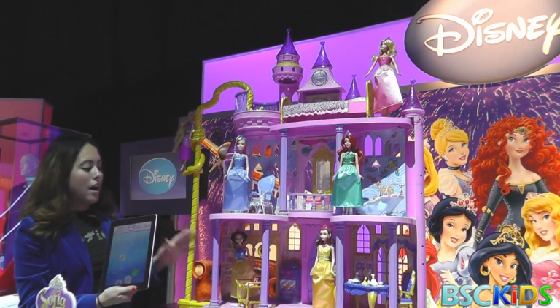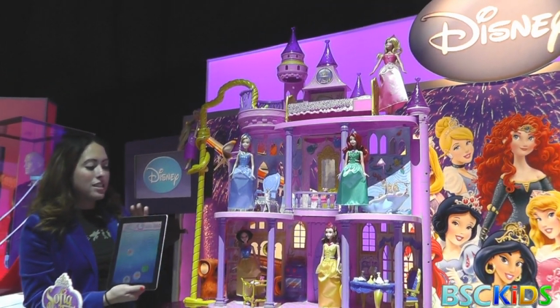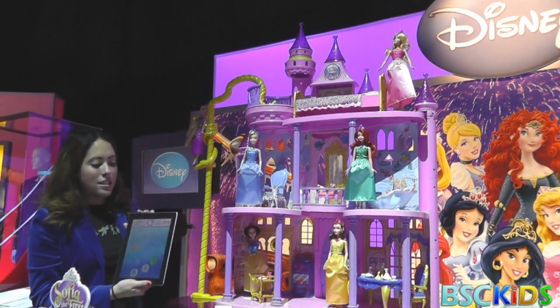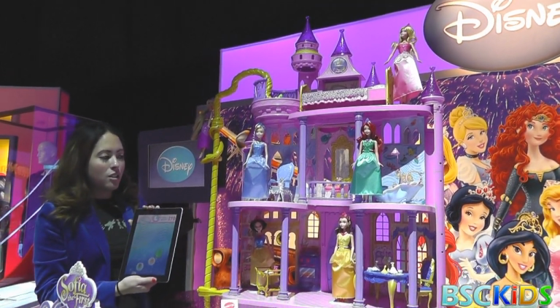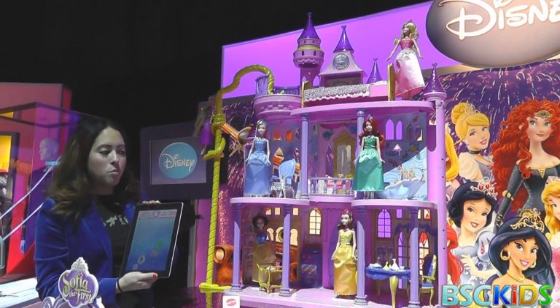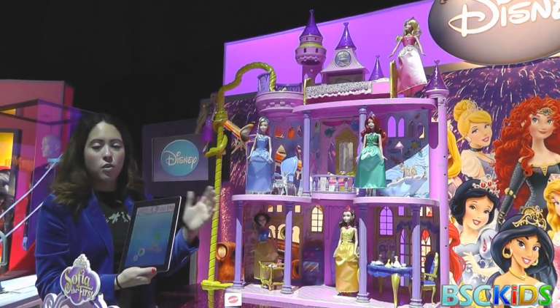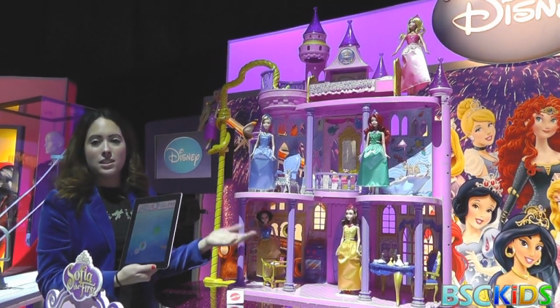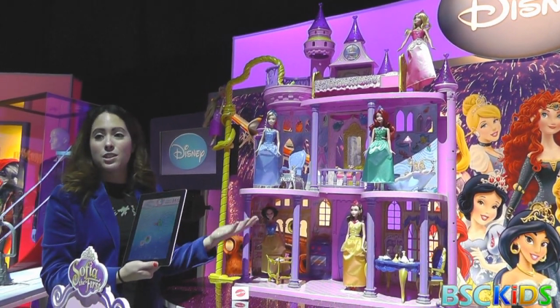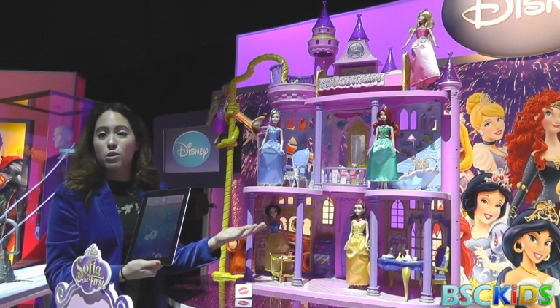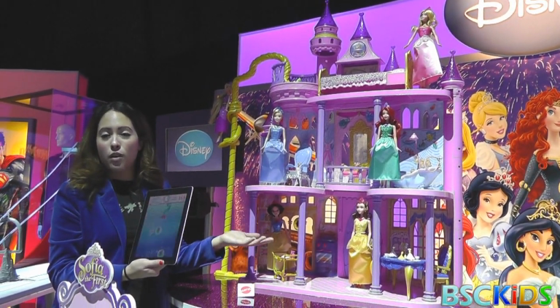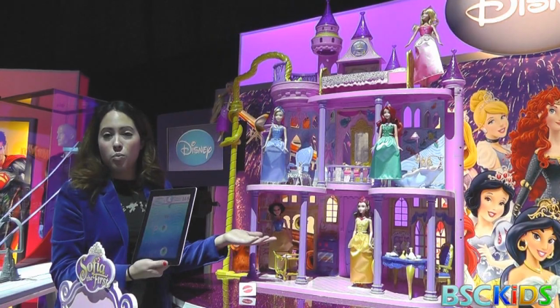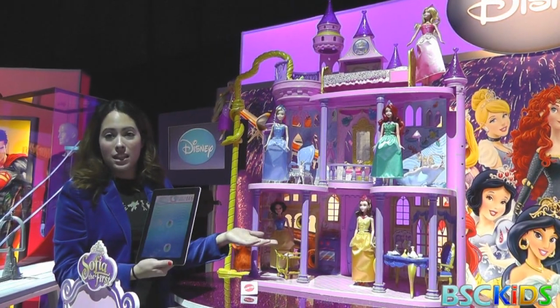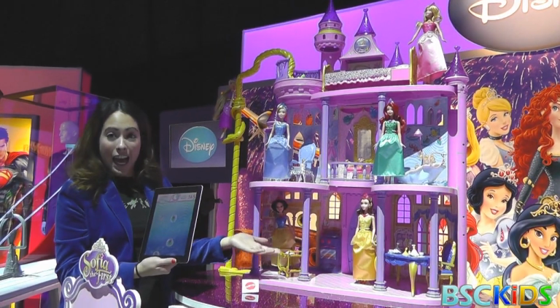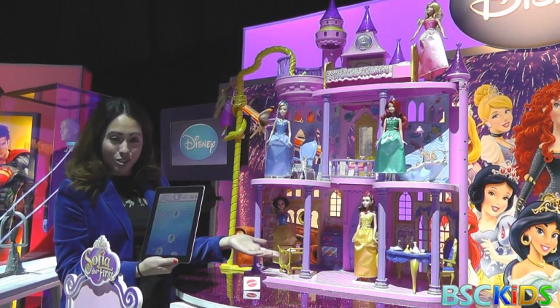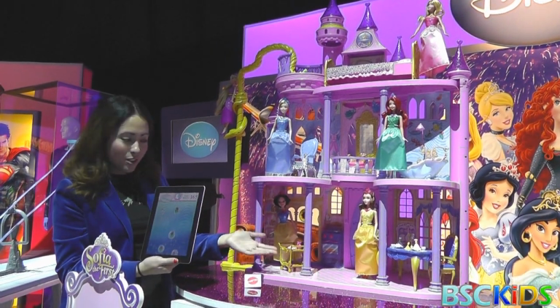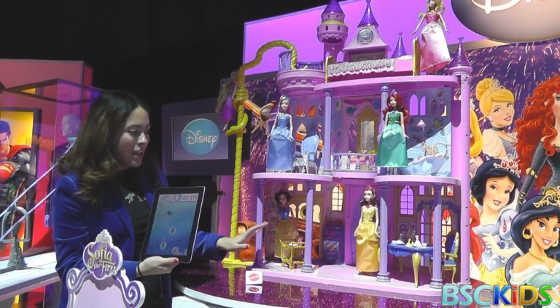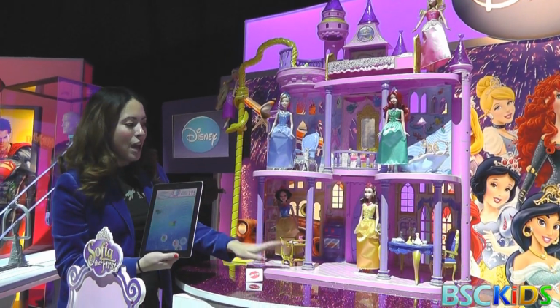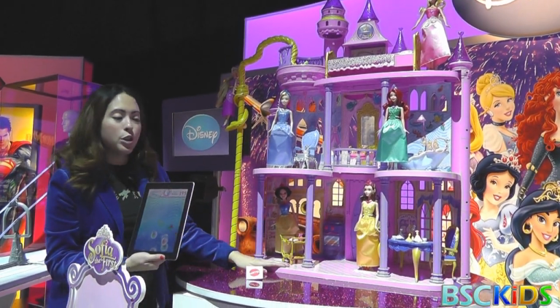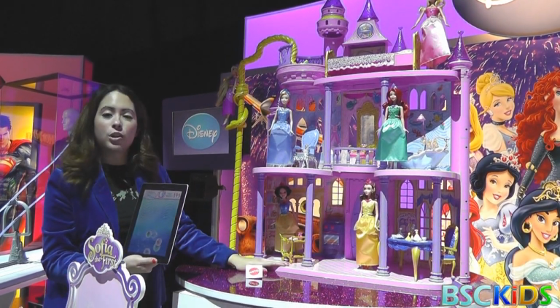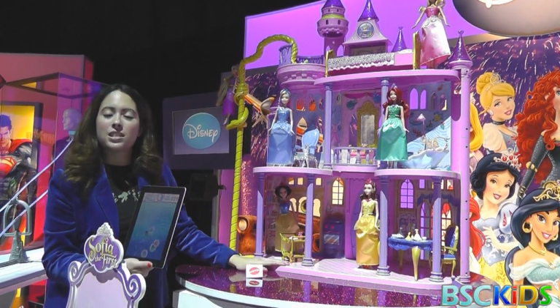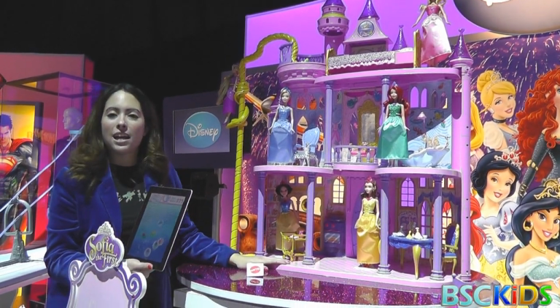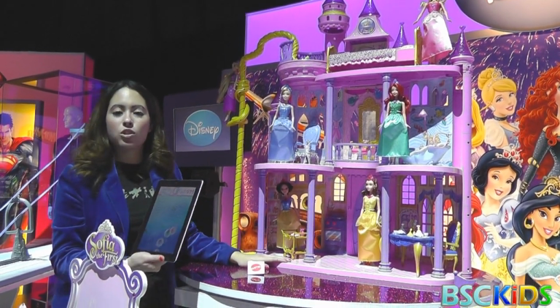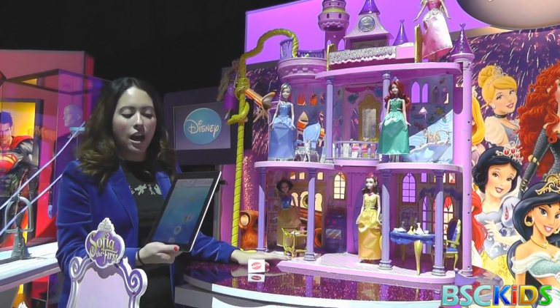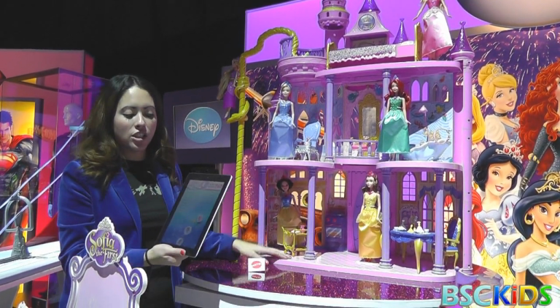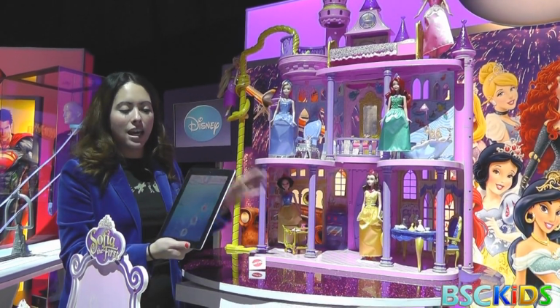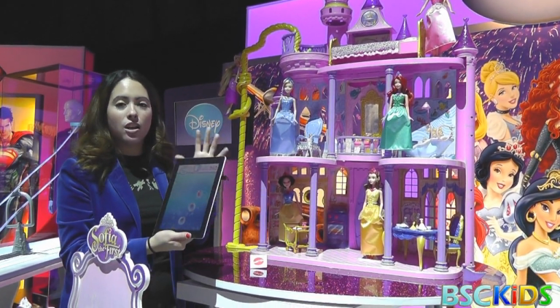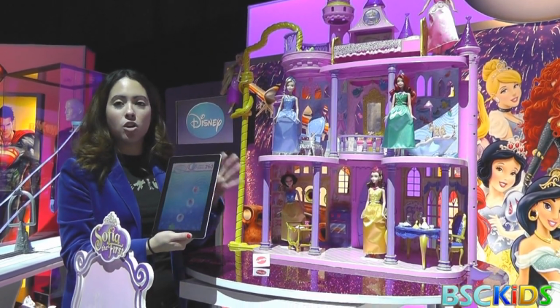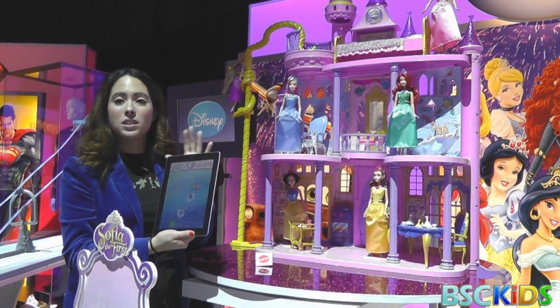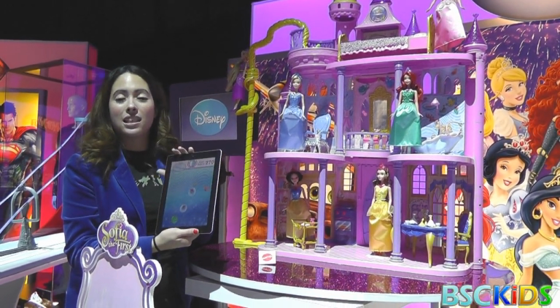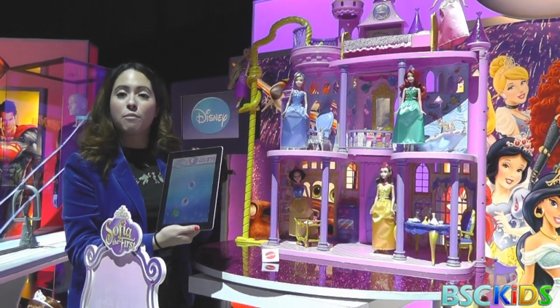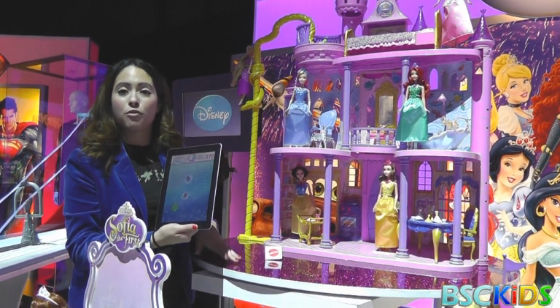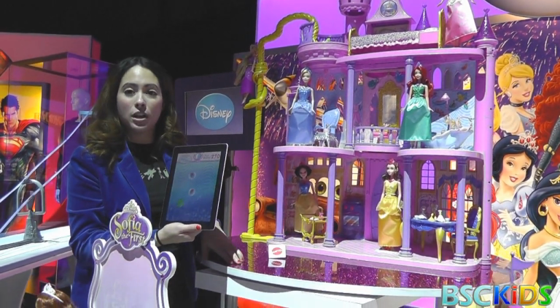It does stand alone, but of course it's at its most fun with the castle. And when you purchase the castle, you'll actually get a code to get the app for free.